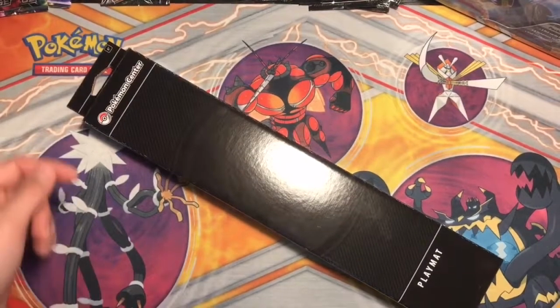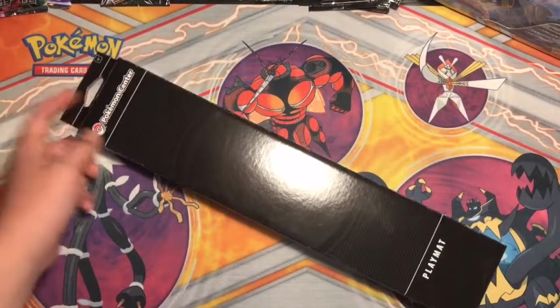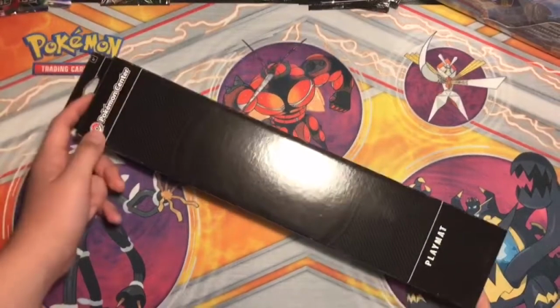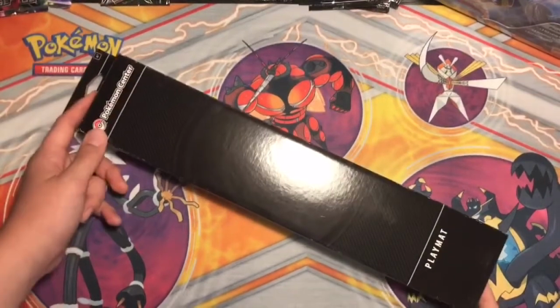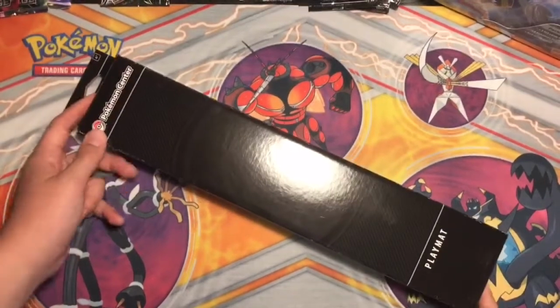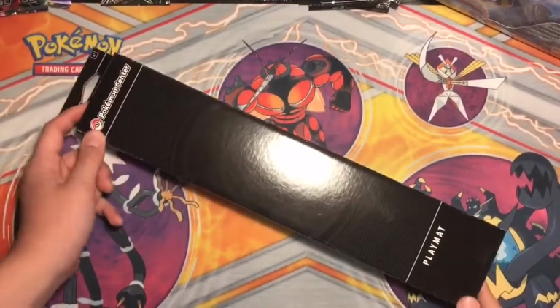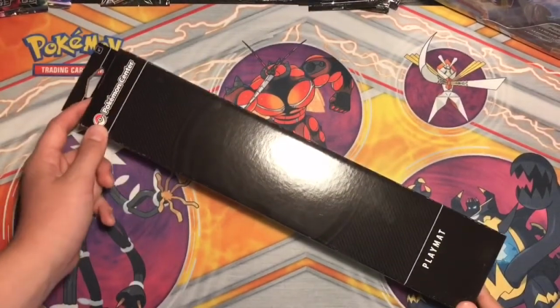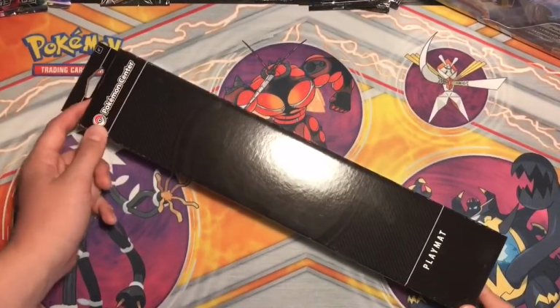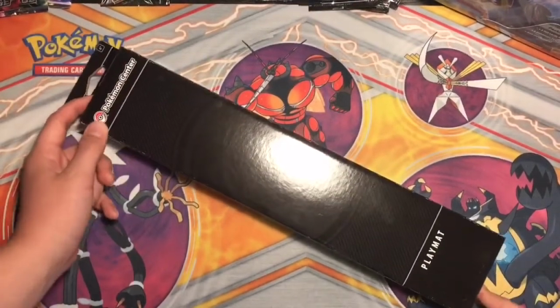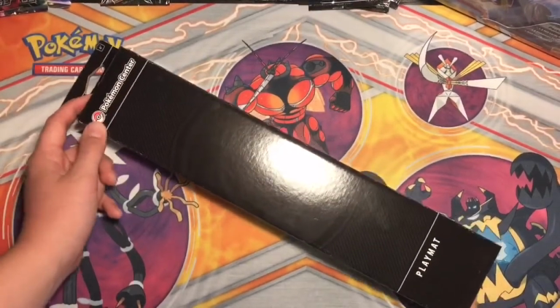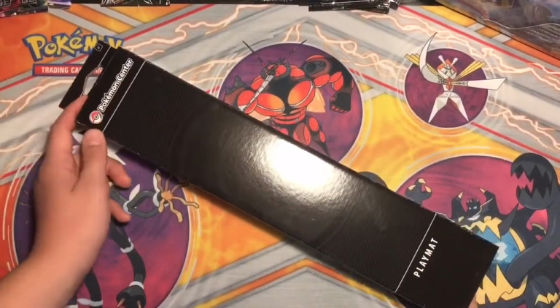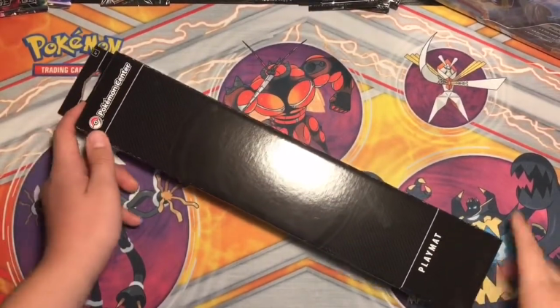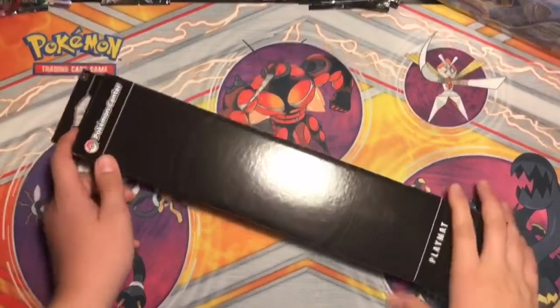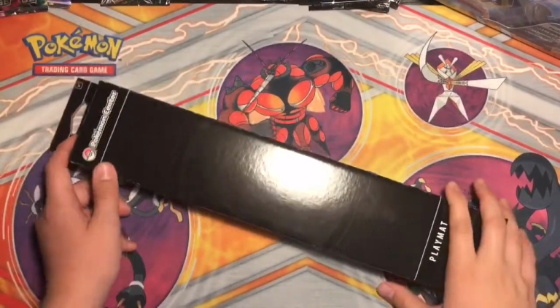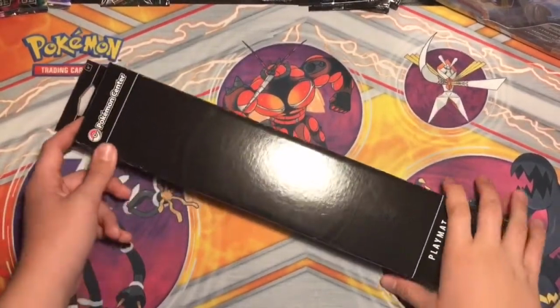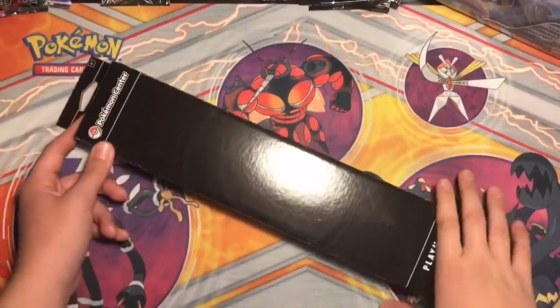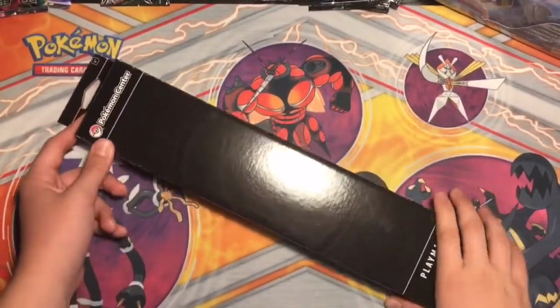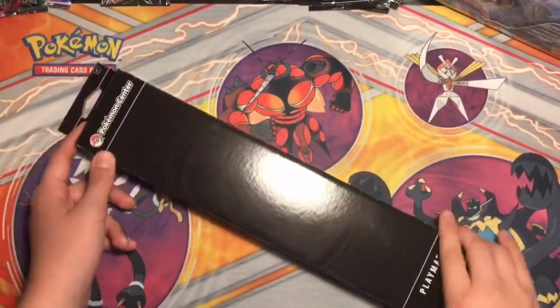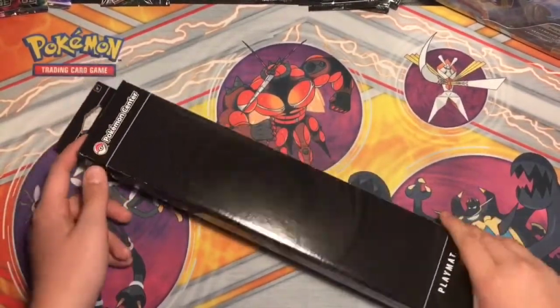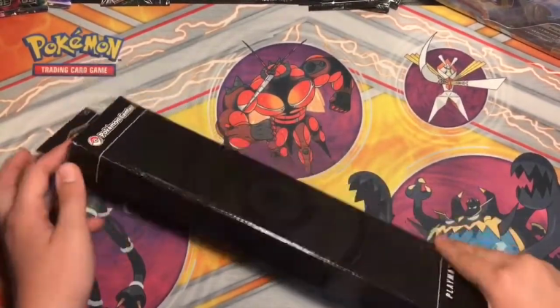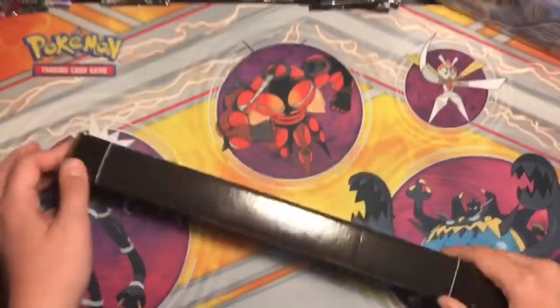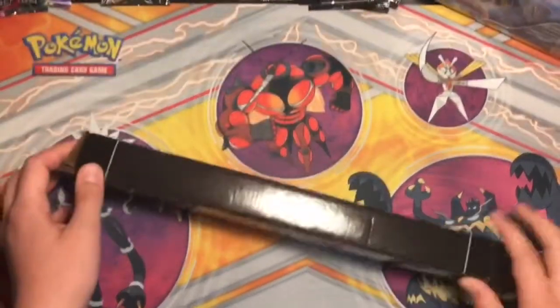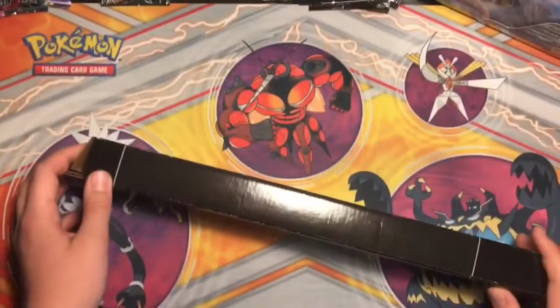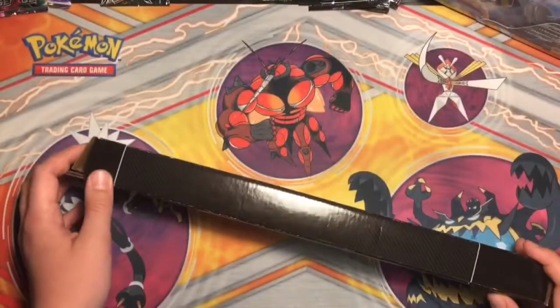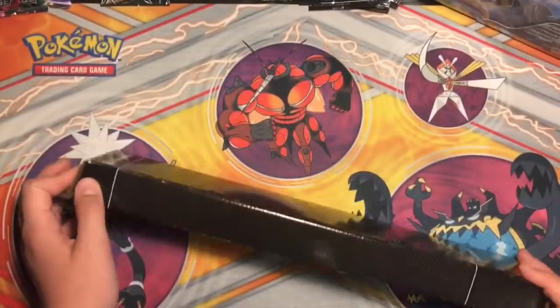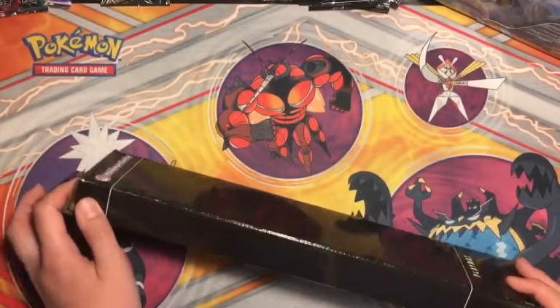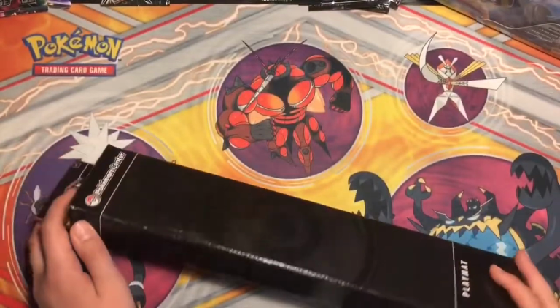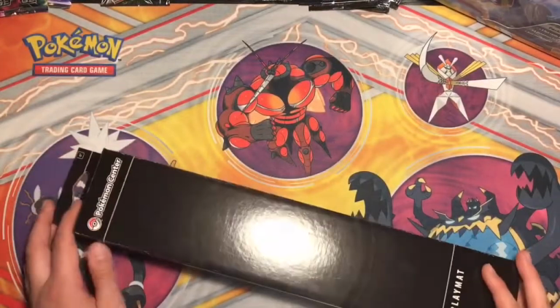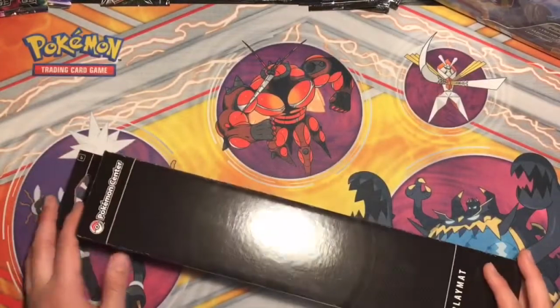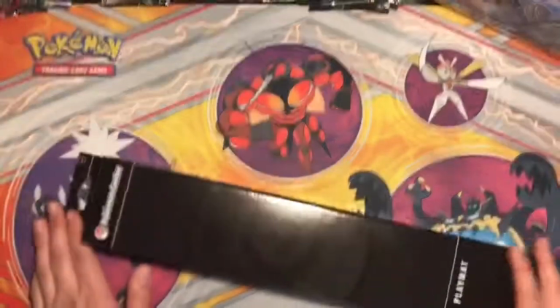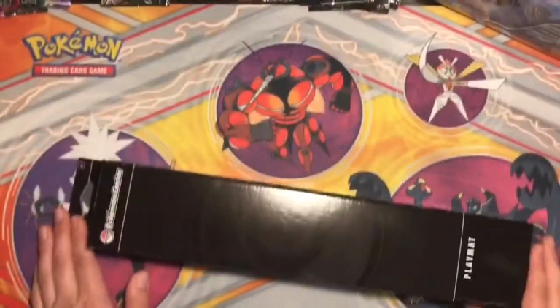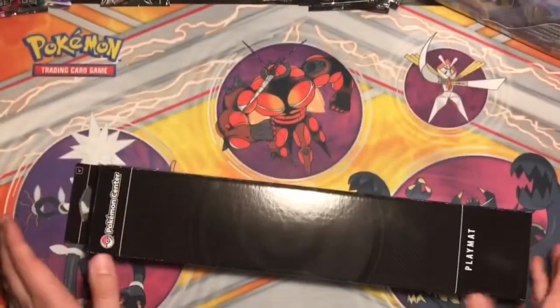Hey guys, welcome back to another video. In this video, this is my third comeback video, I guess you could say.